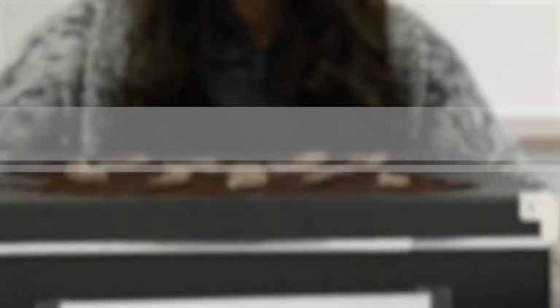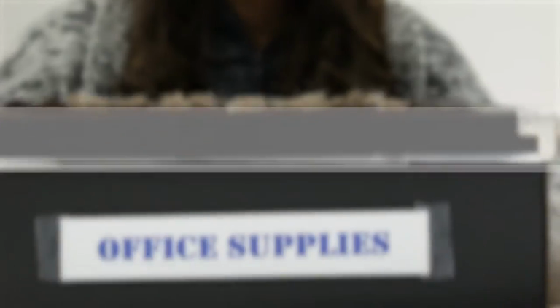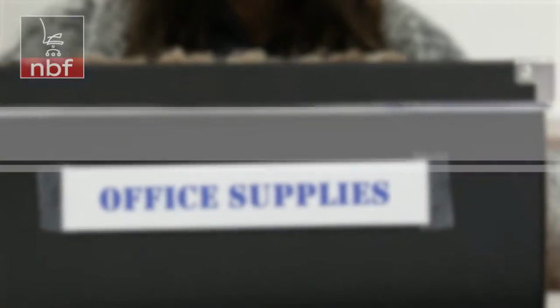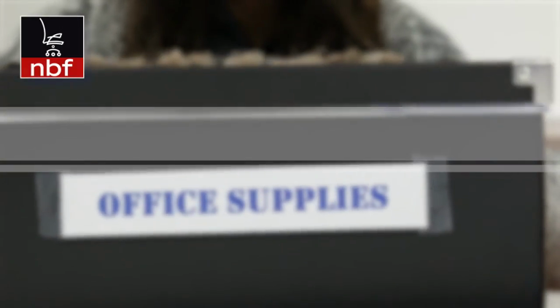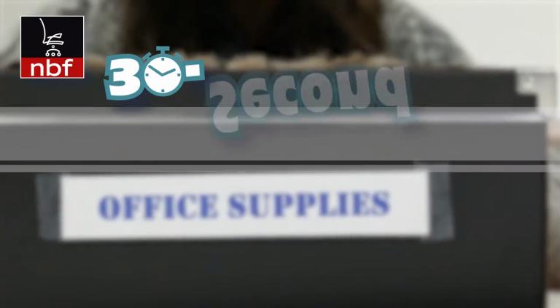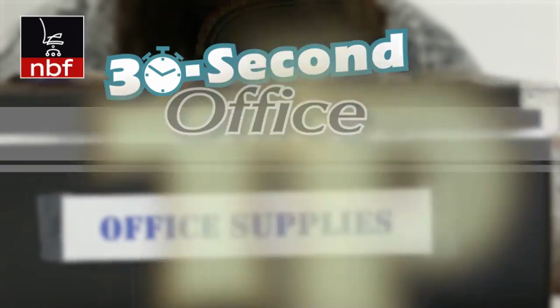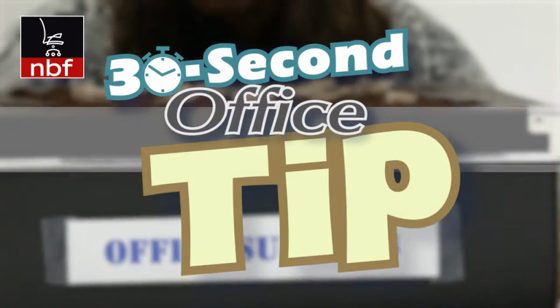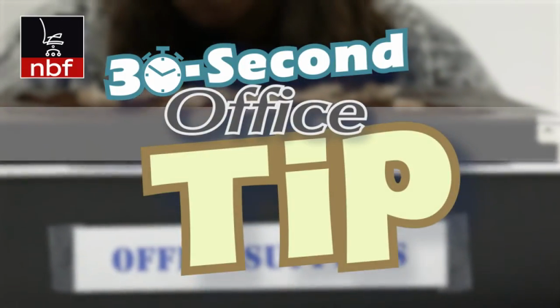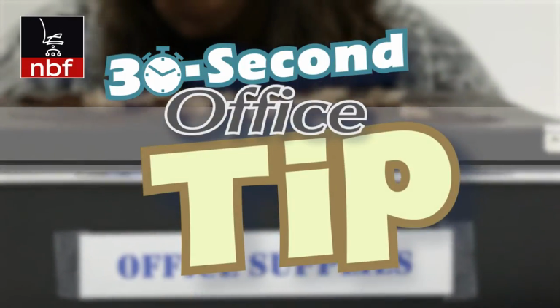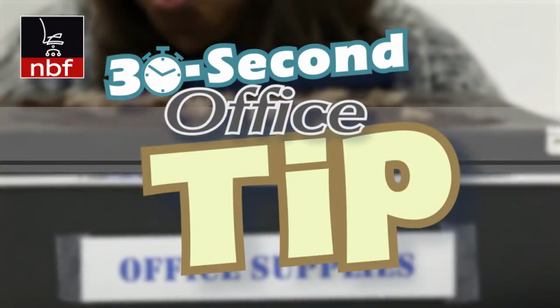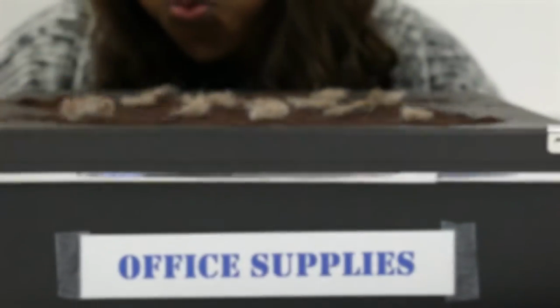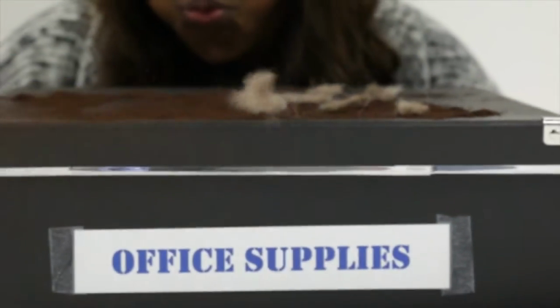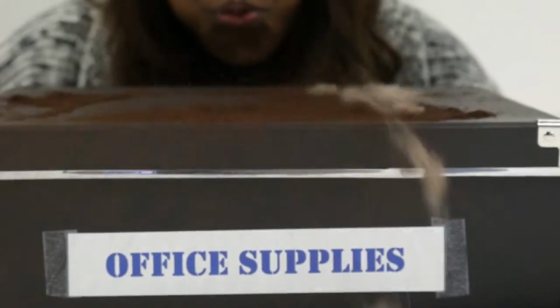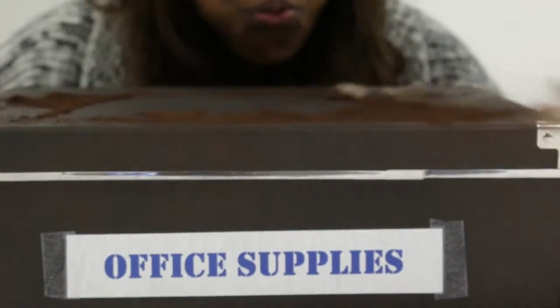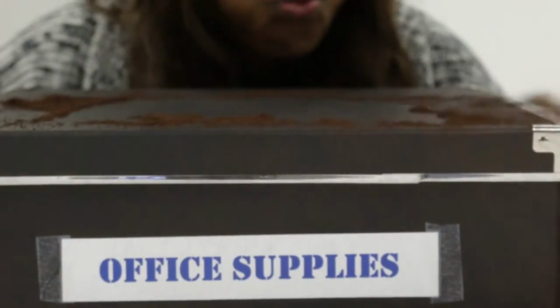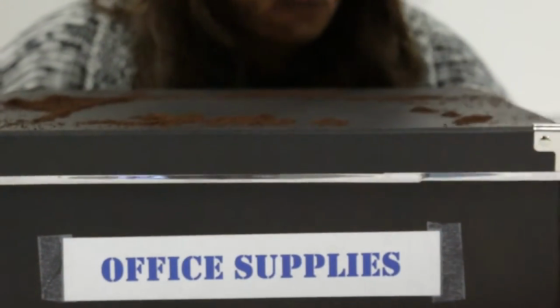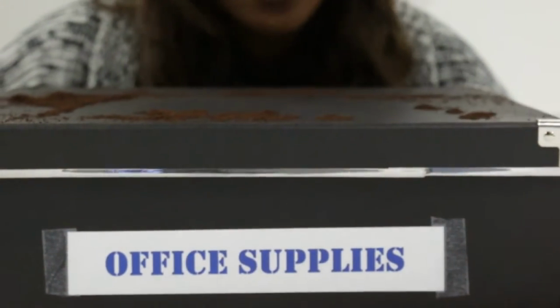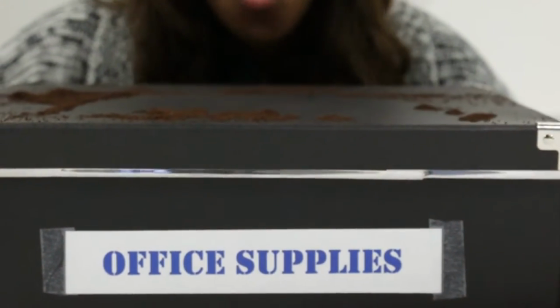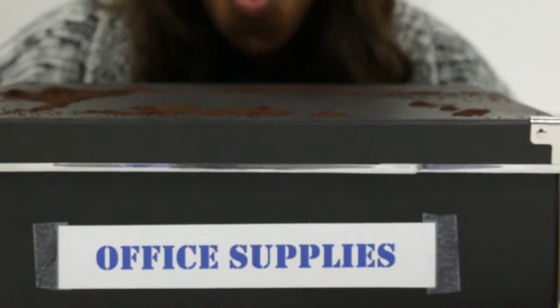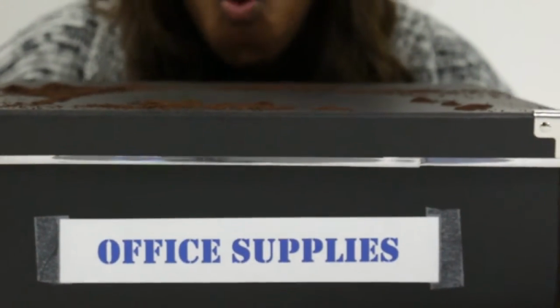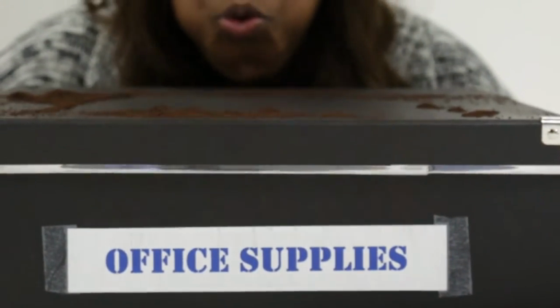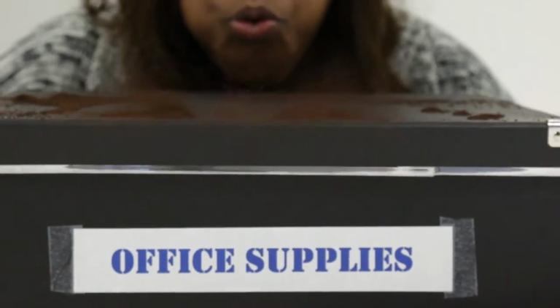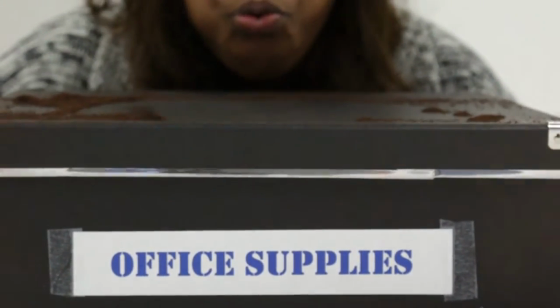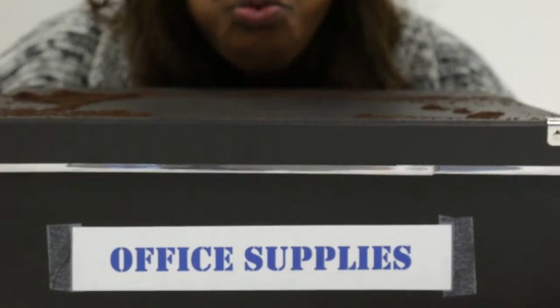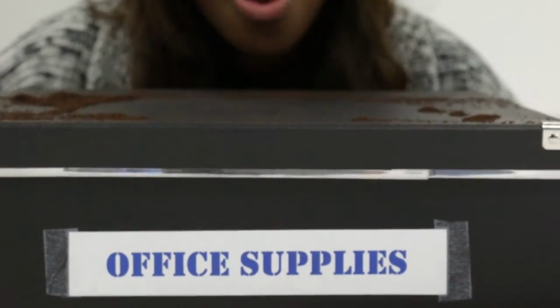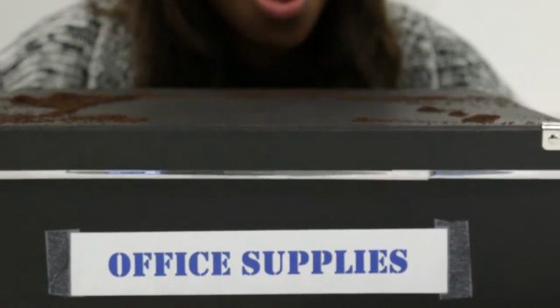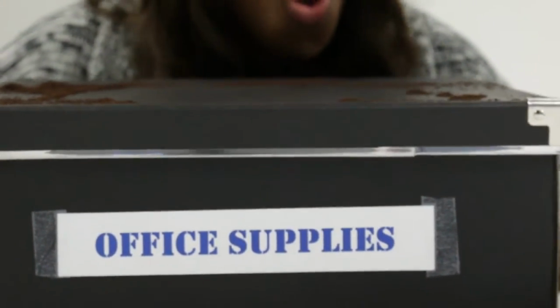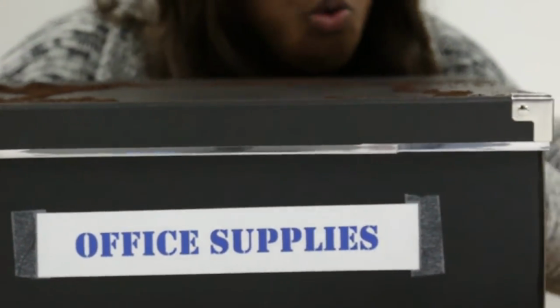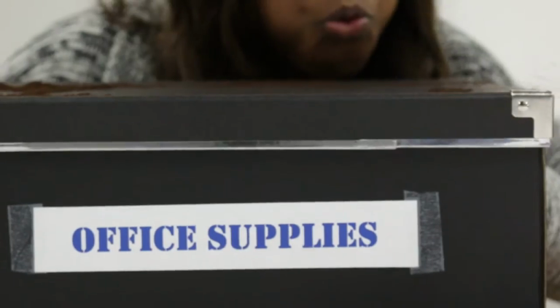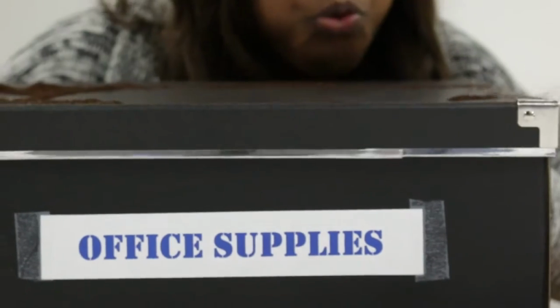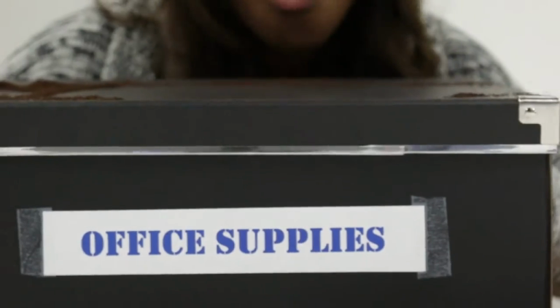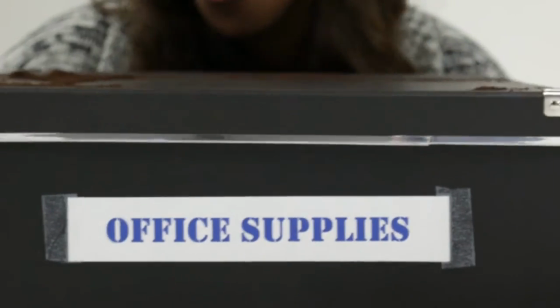Are your extra office supplies getting dusty? Dust them off with these DIY office supply hacks.